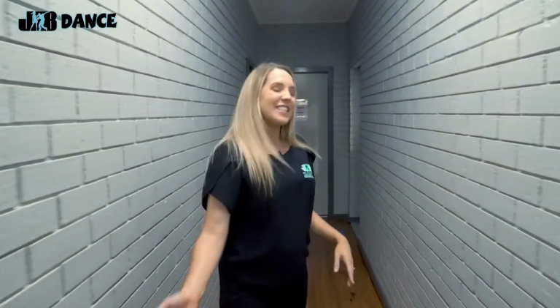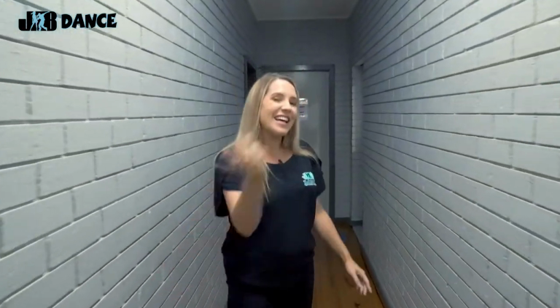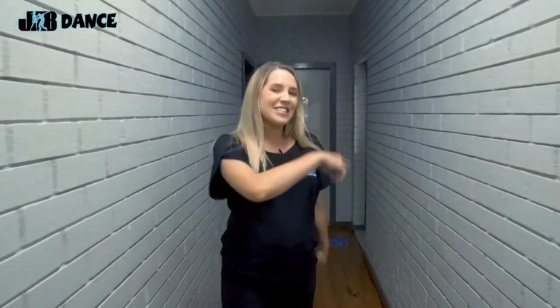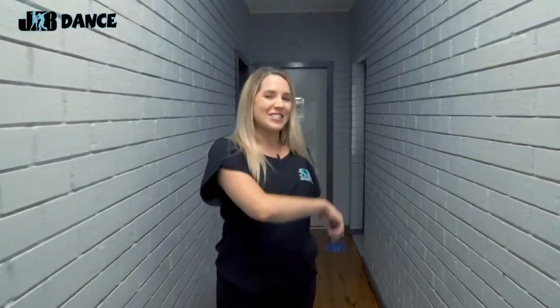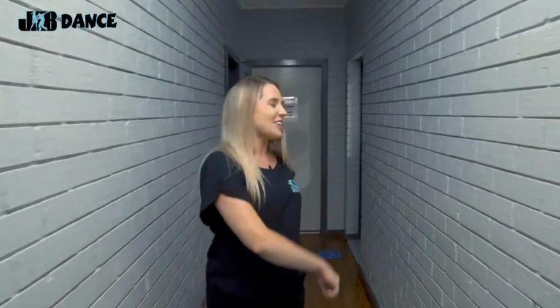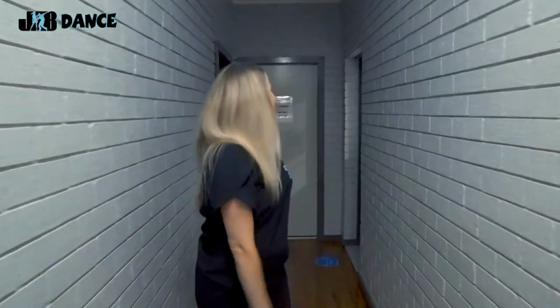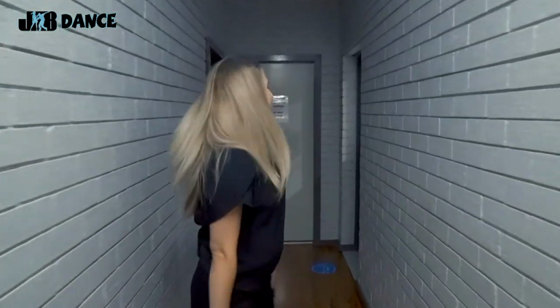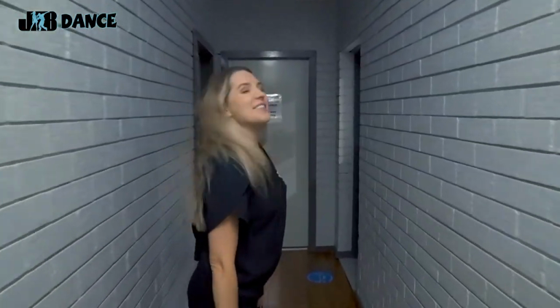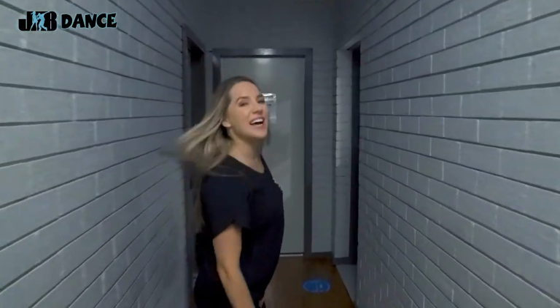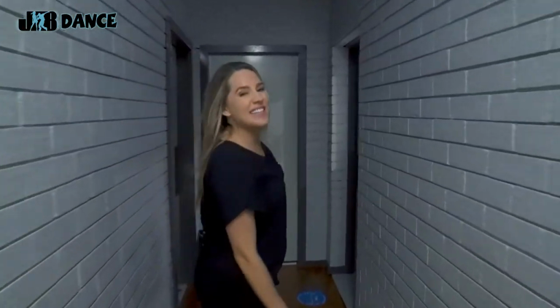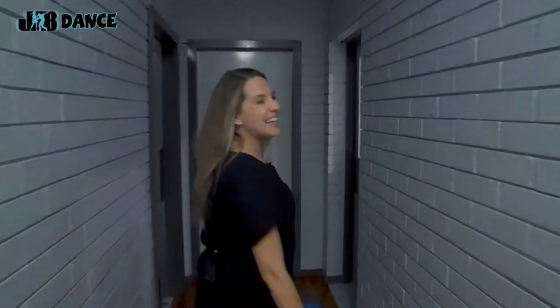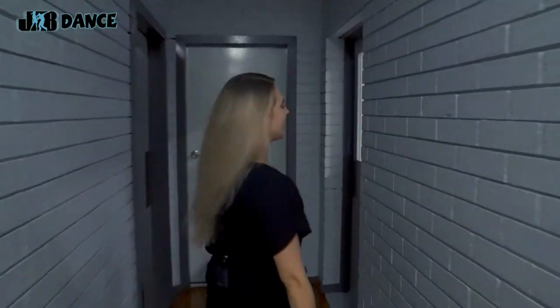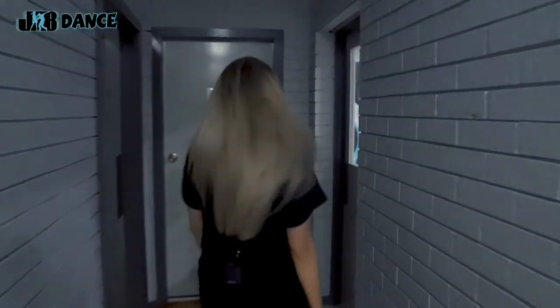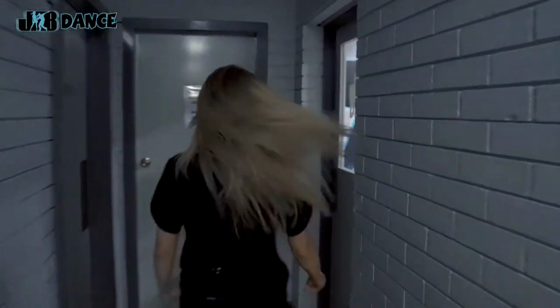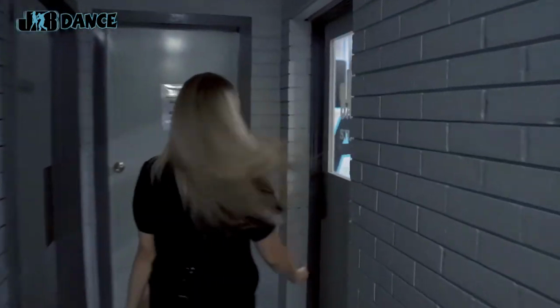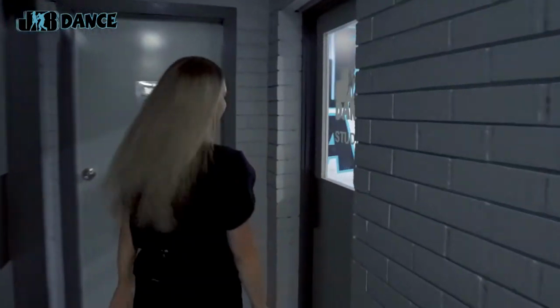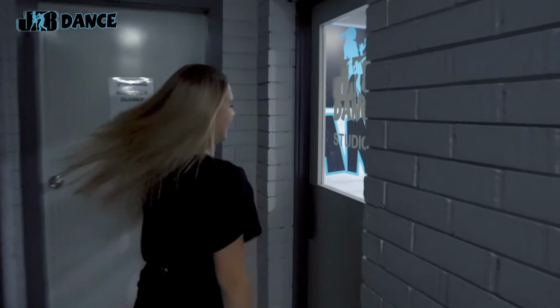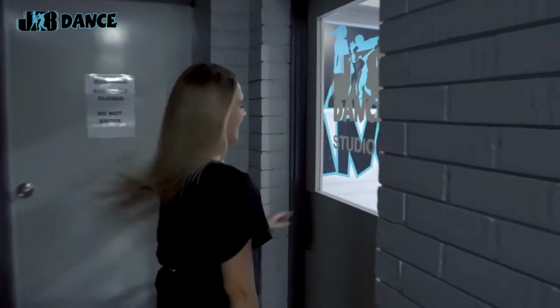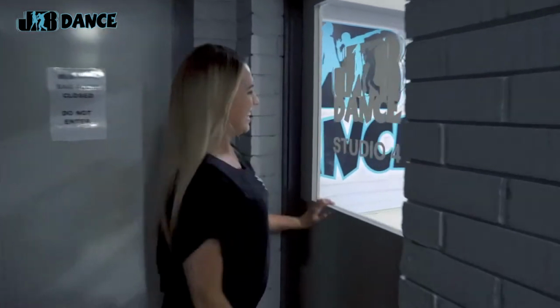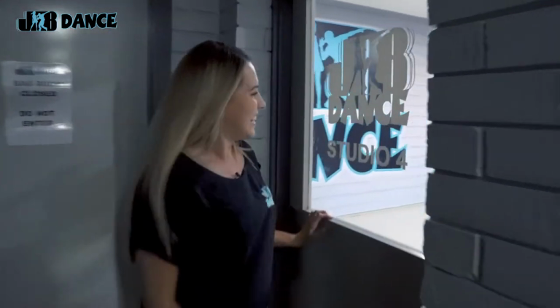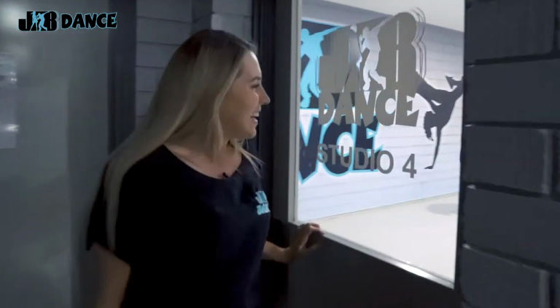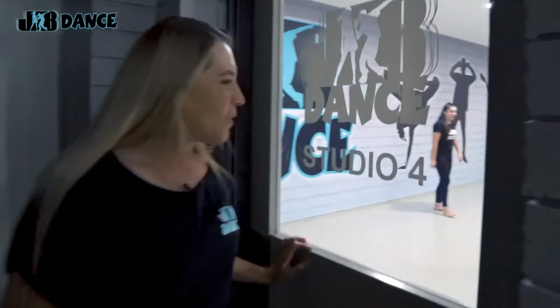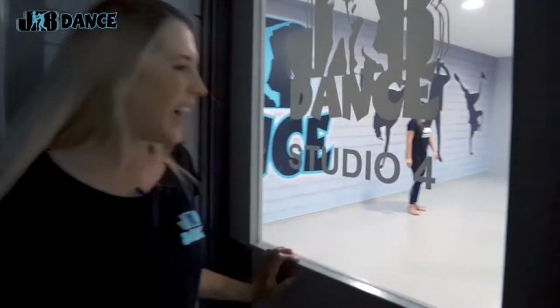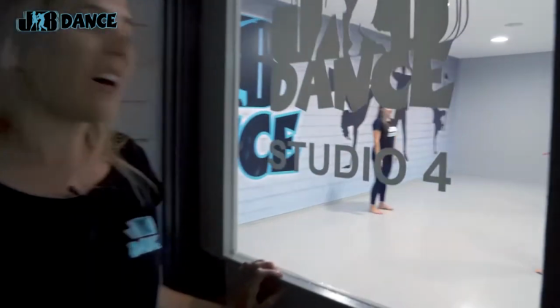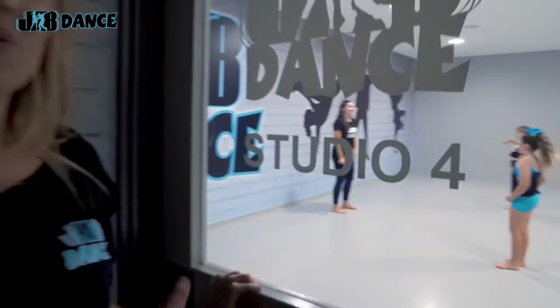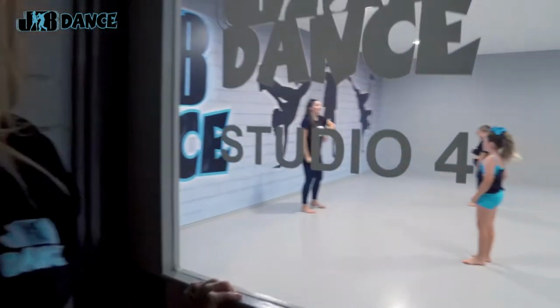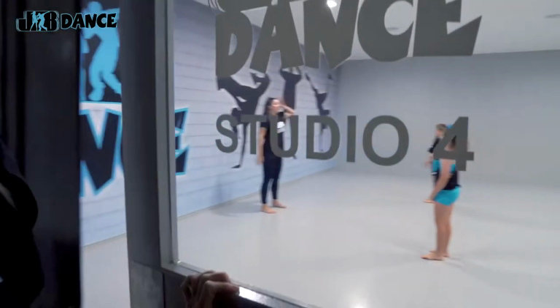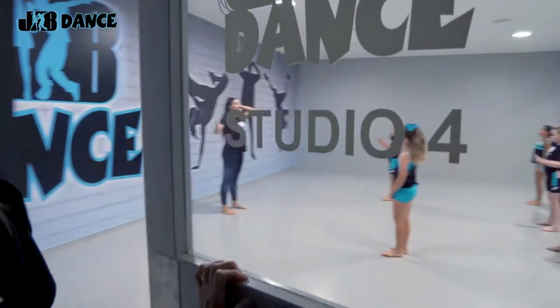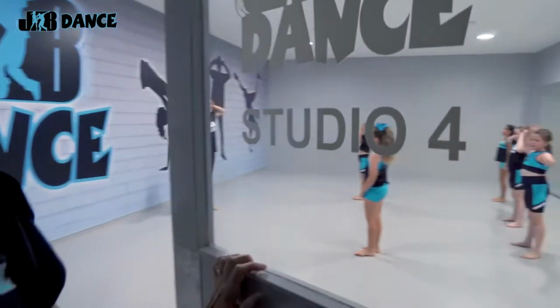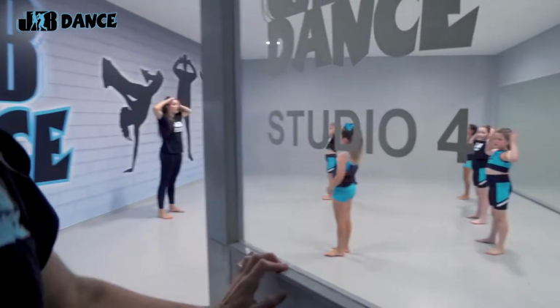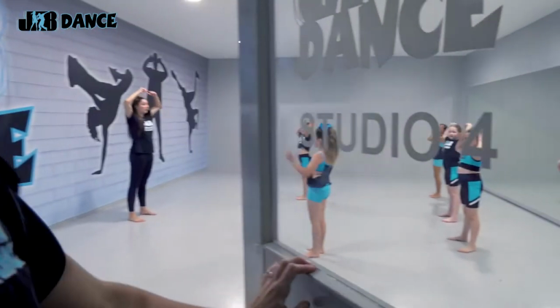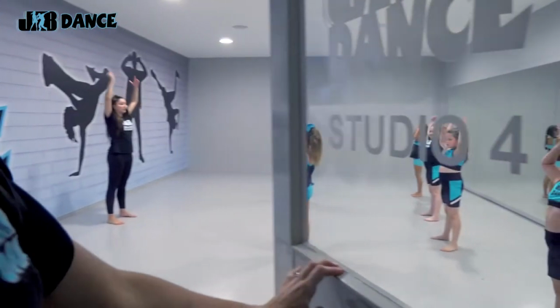For the last studio, let's see what's happening down here. We have our beautiful lyrical class.